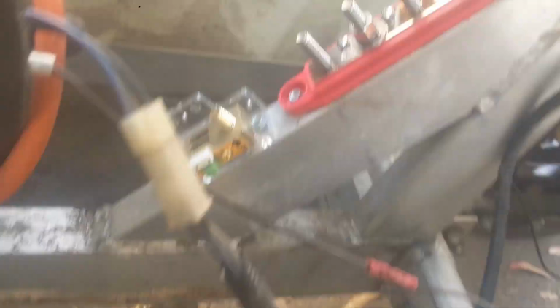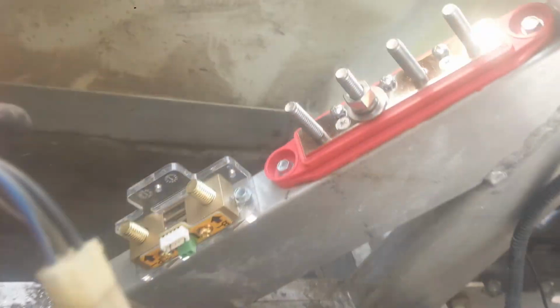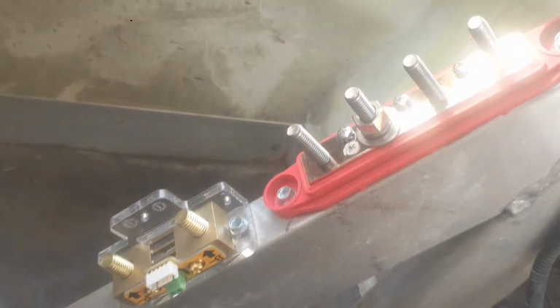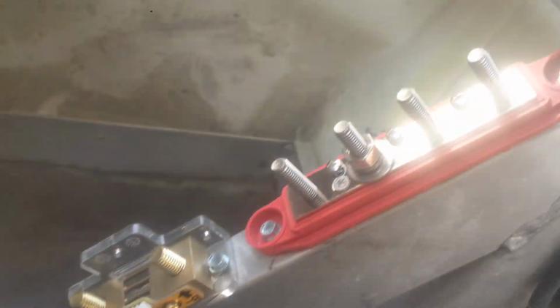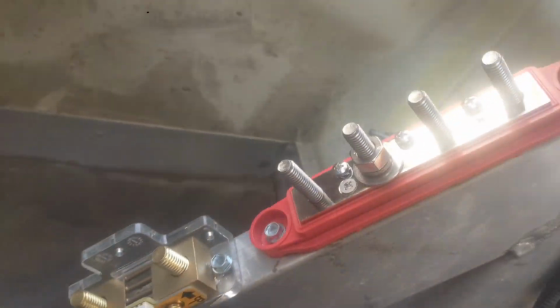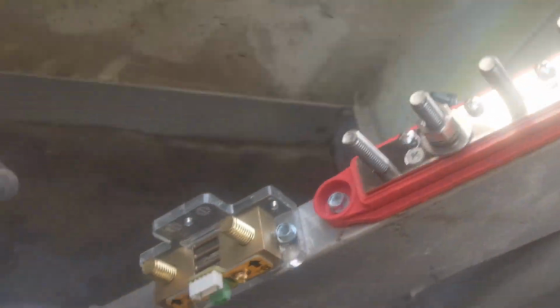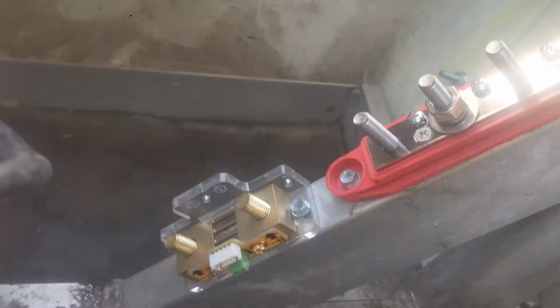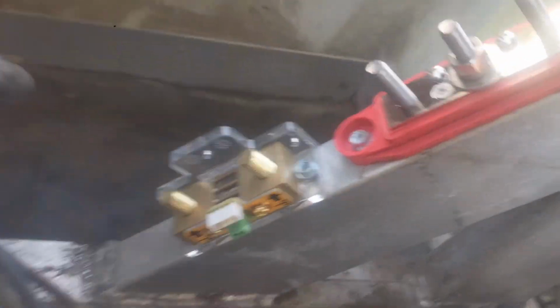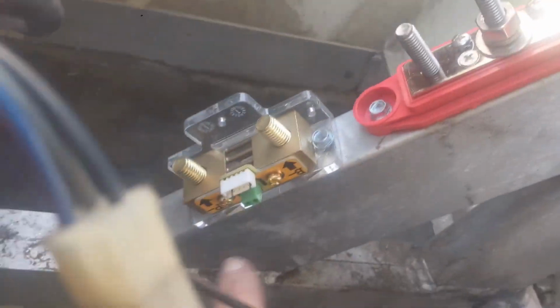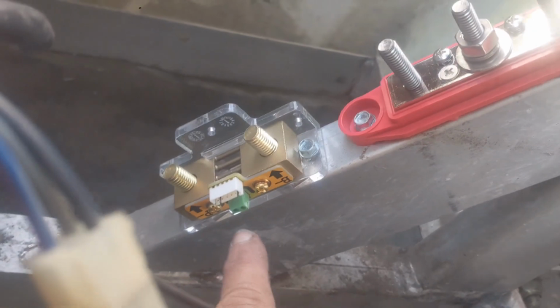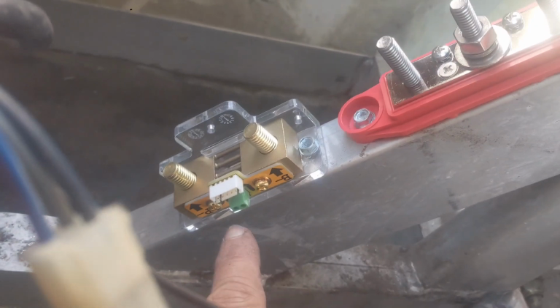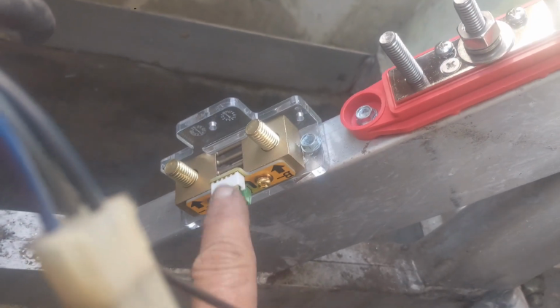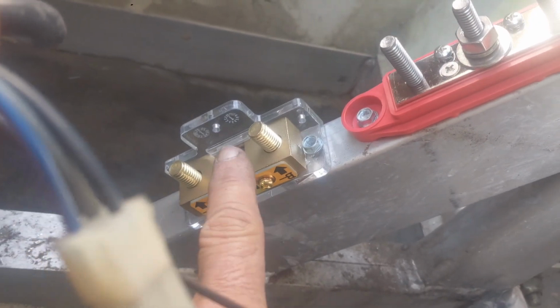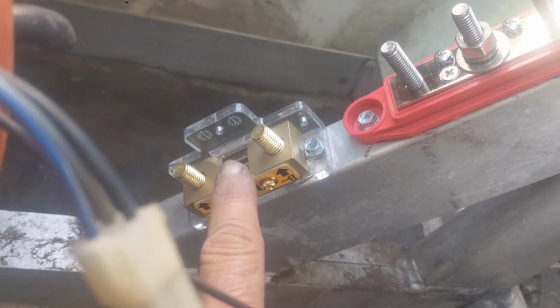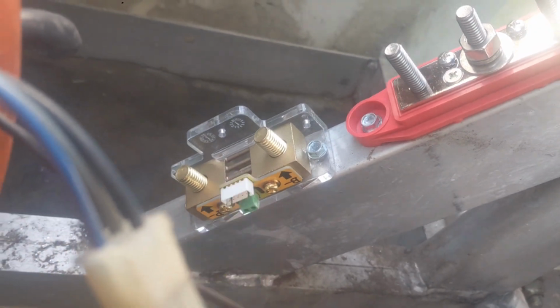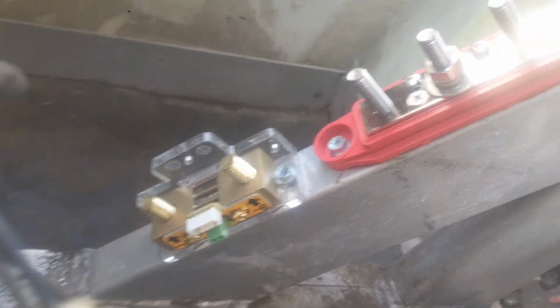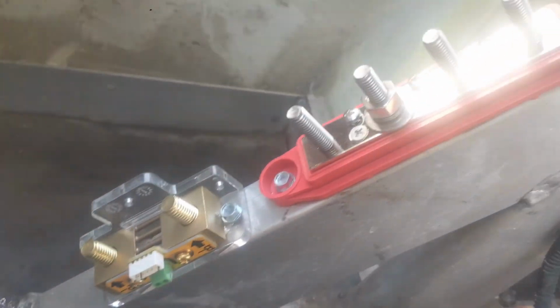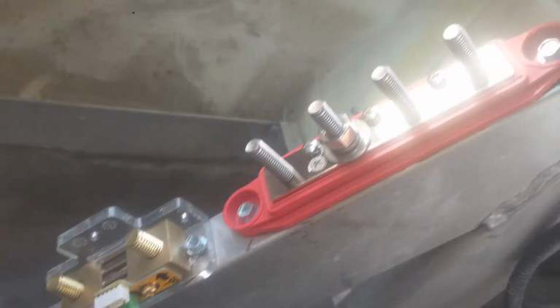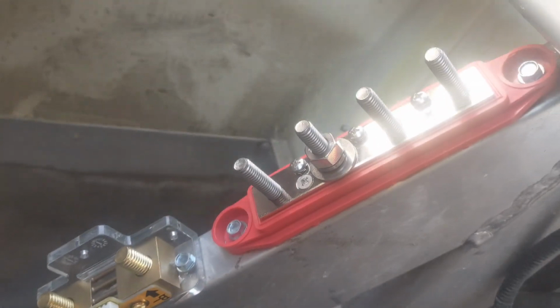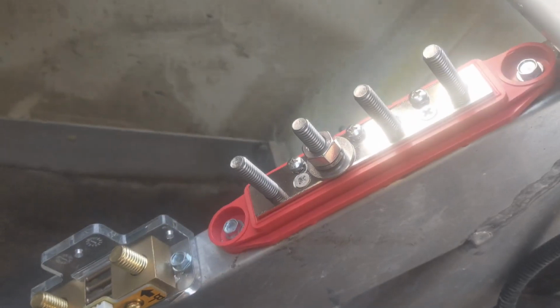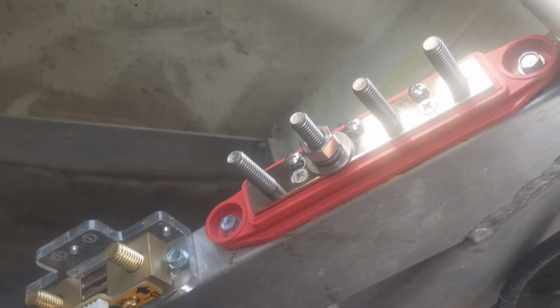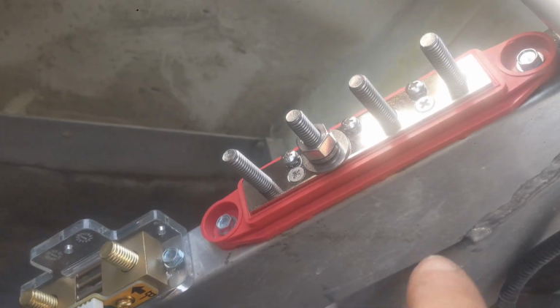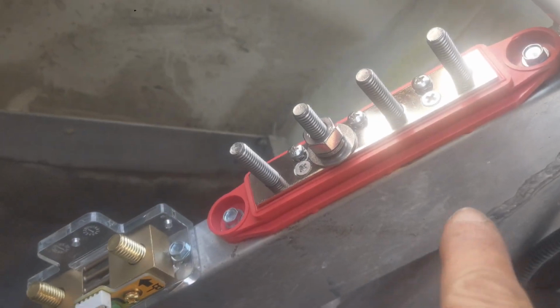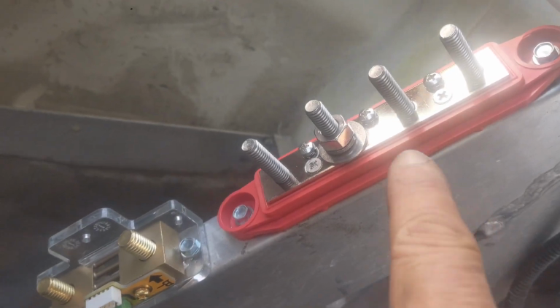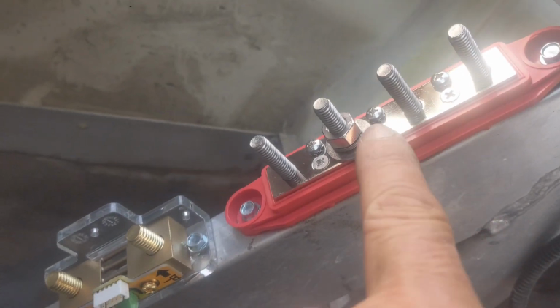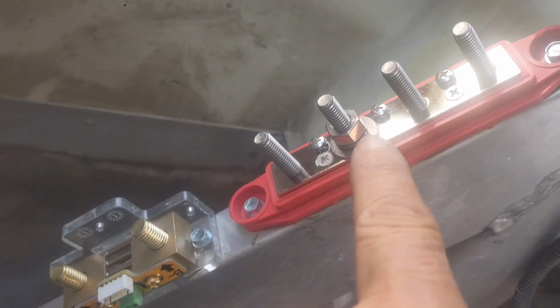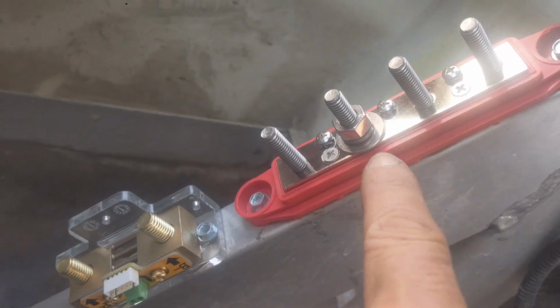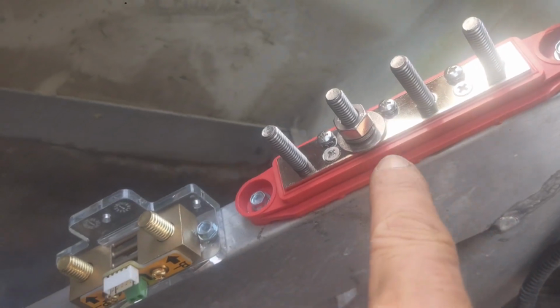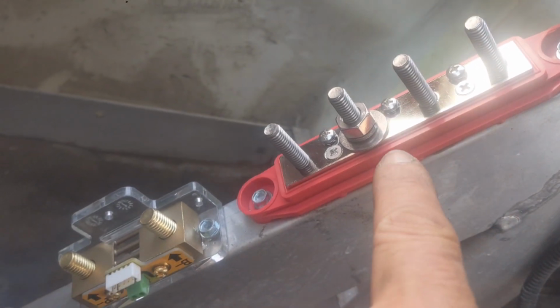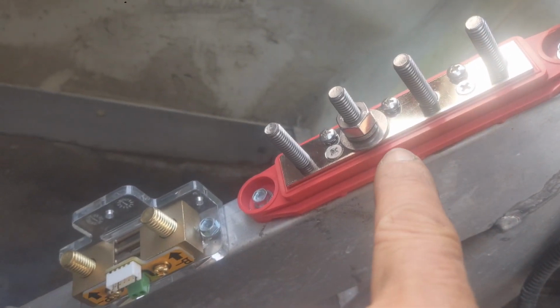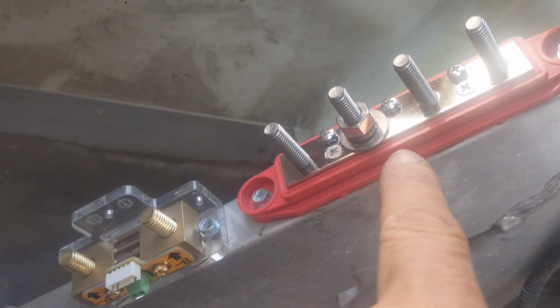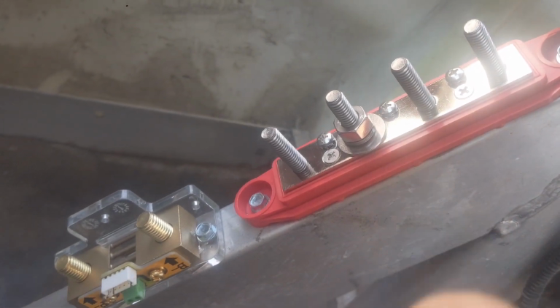We're installing a shunt for a battery fuel gauge, and we're putting in a positive bus bar.